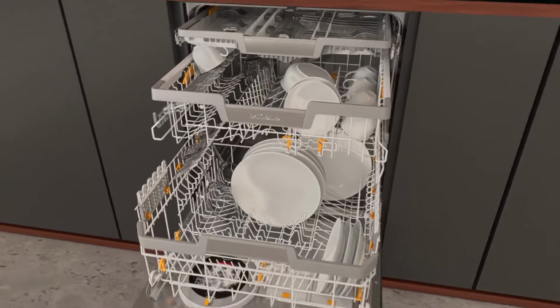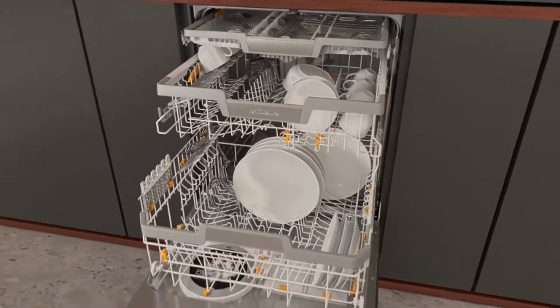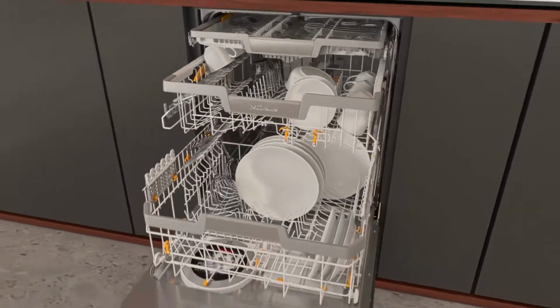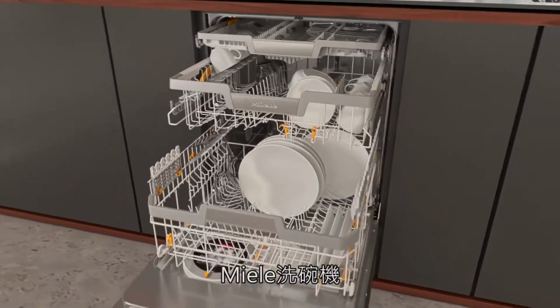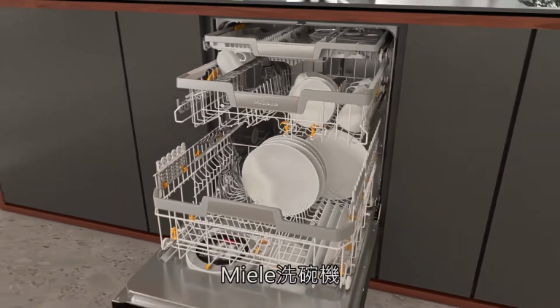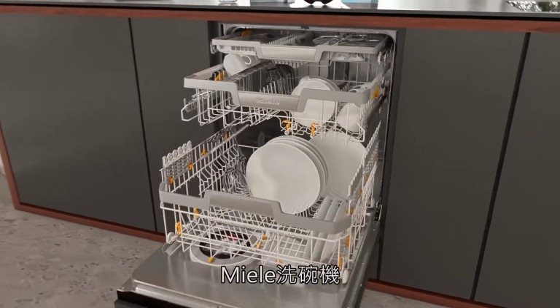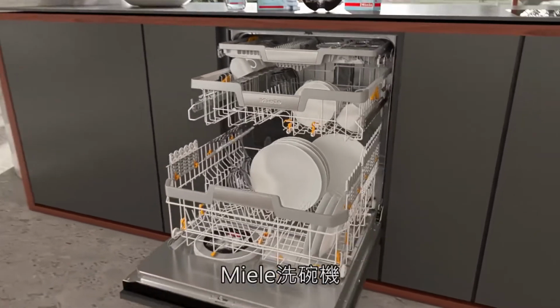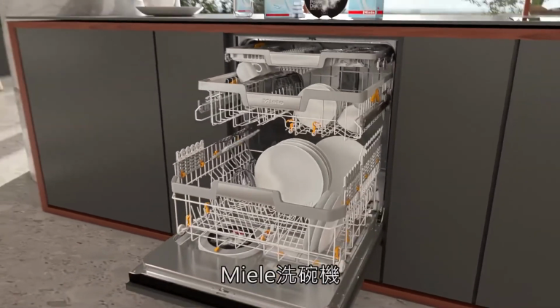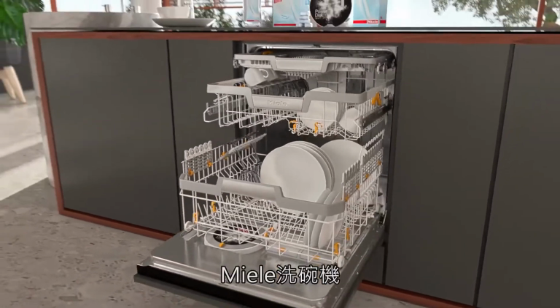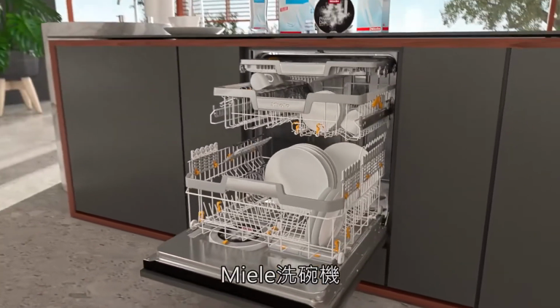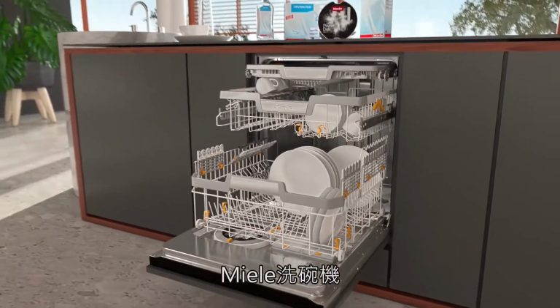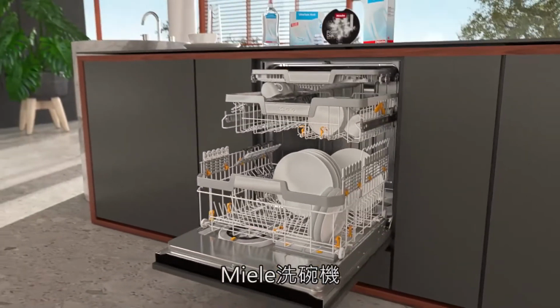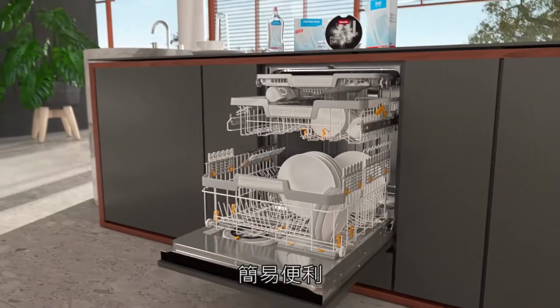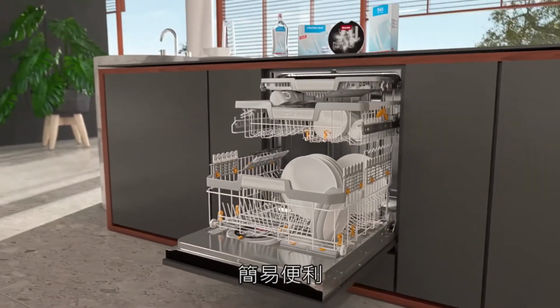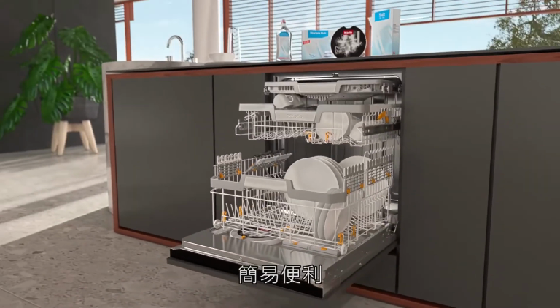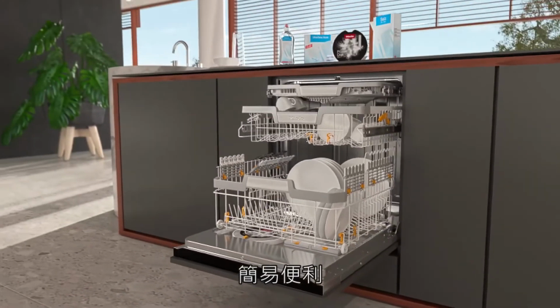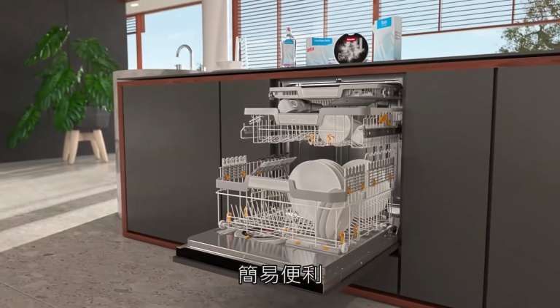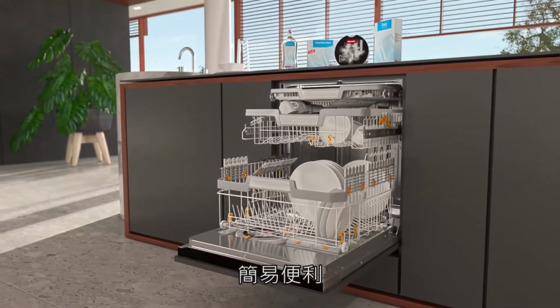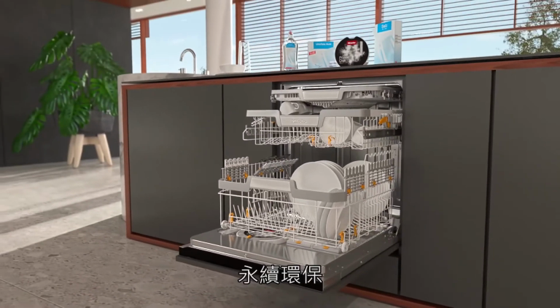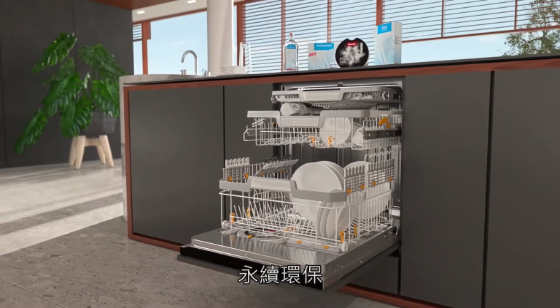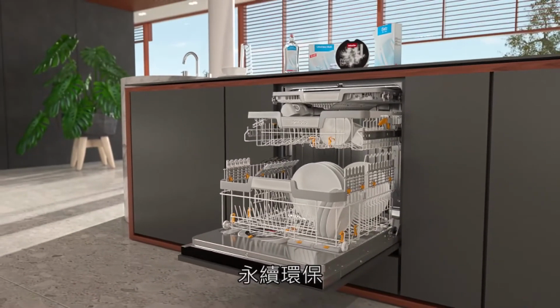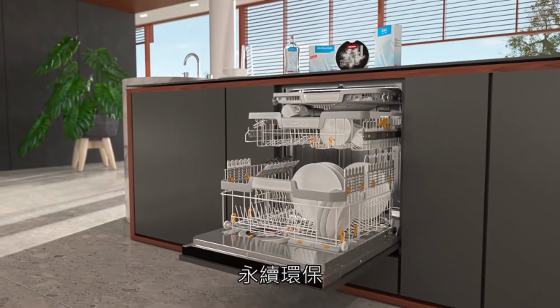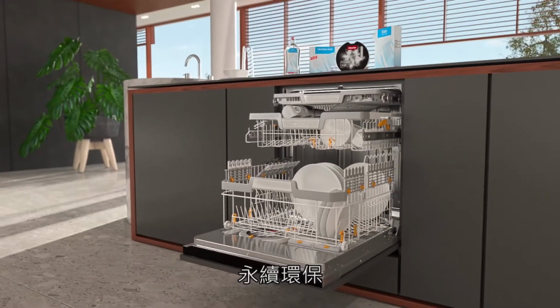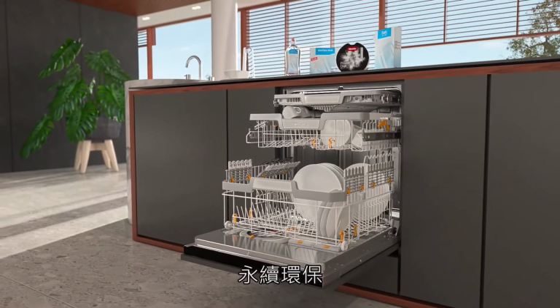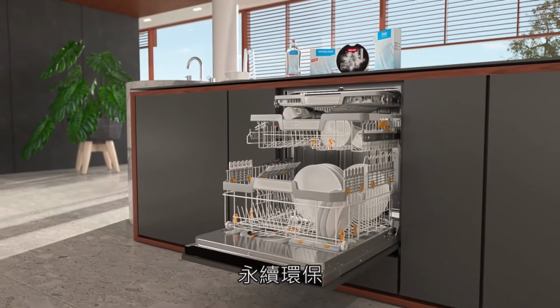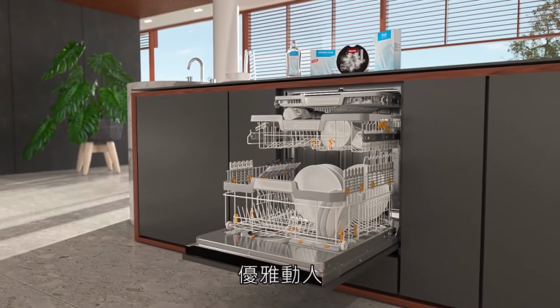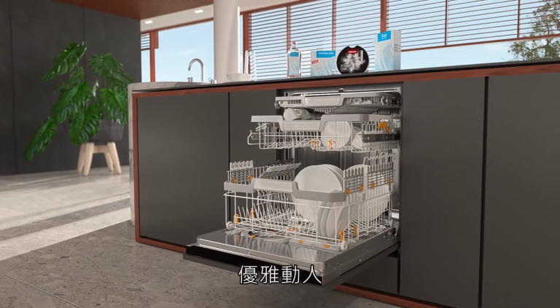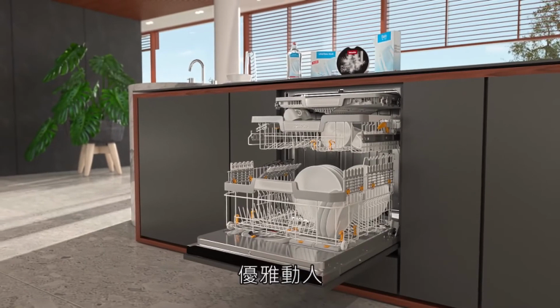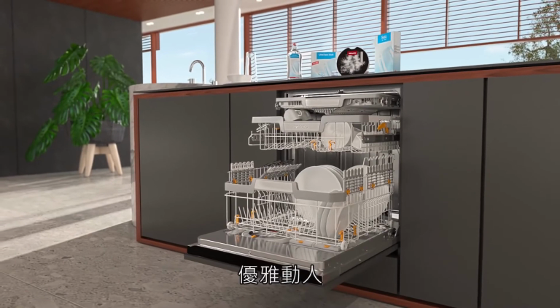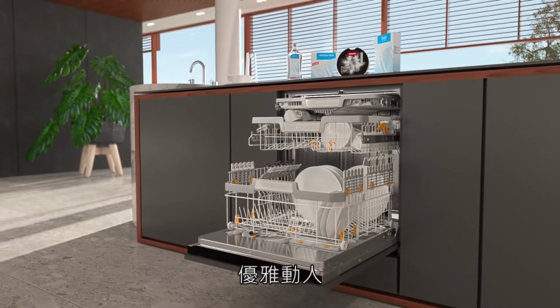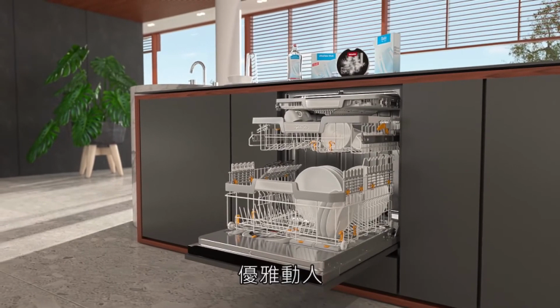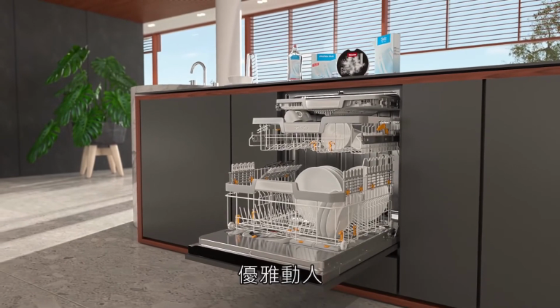Miele dishwashers: convenient, sustainable, and gentle.